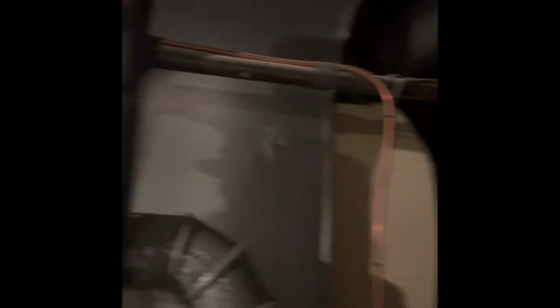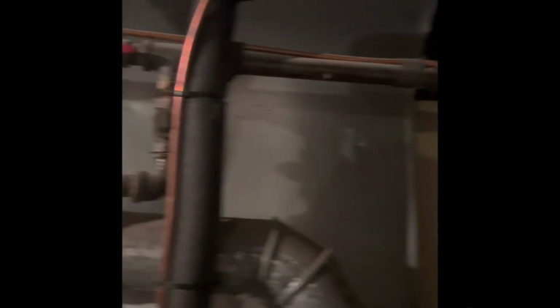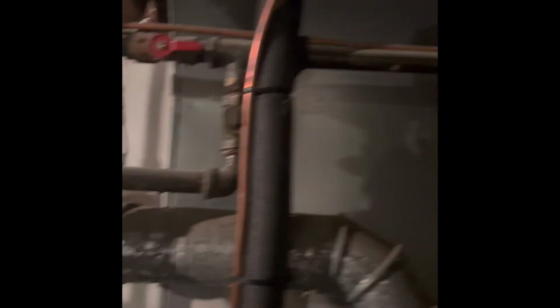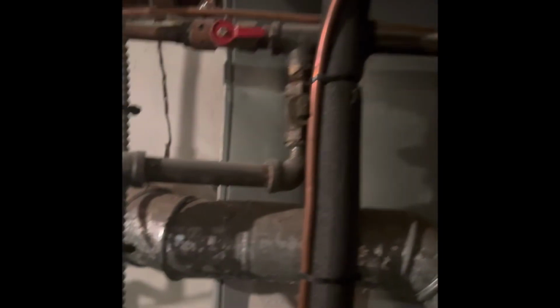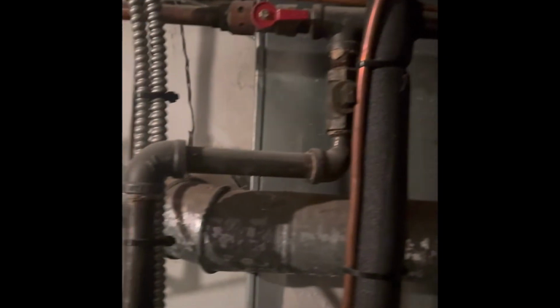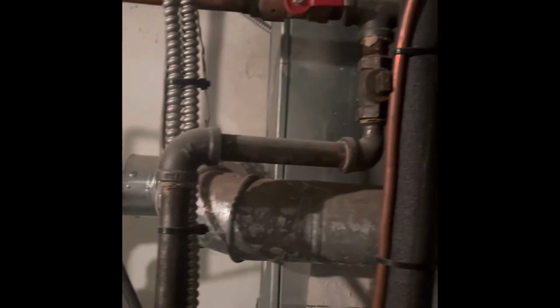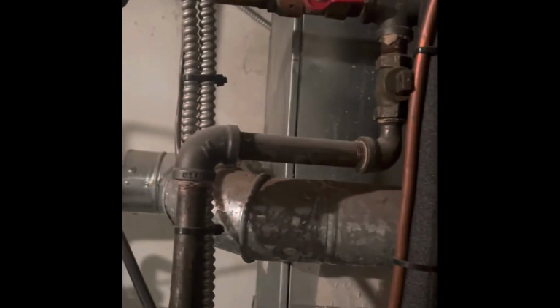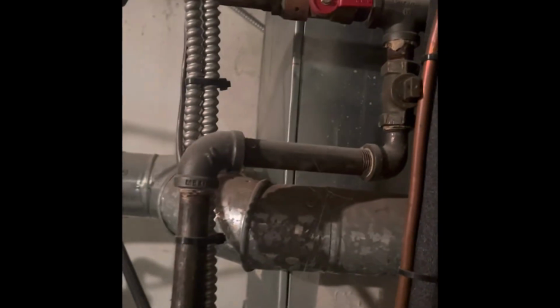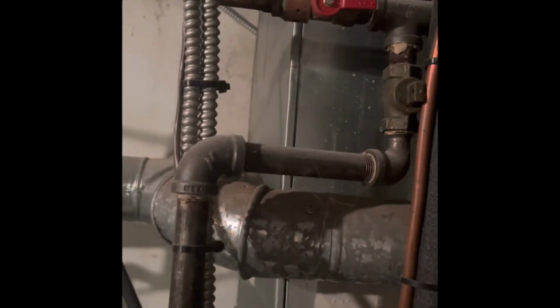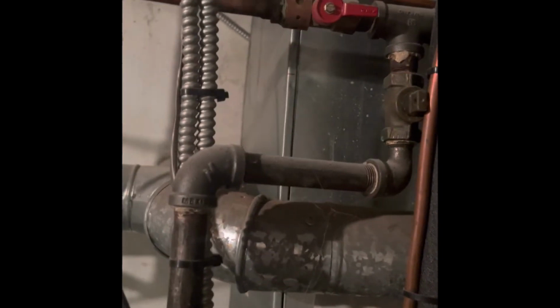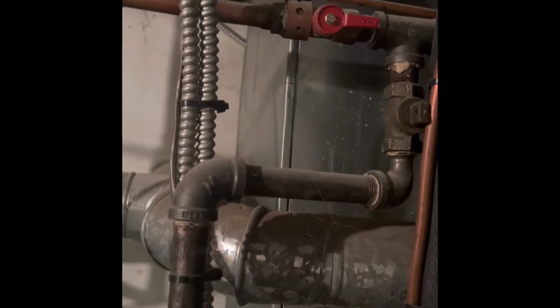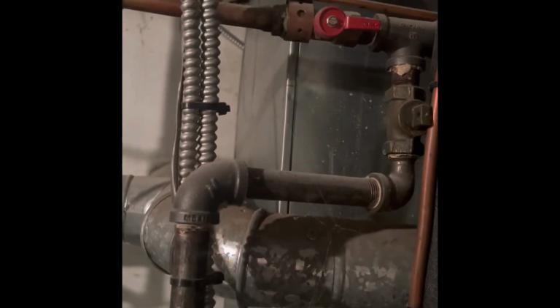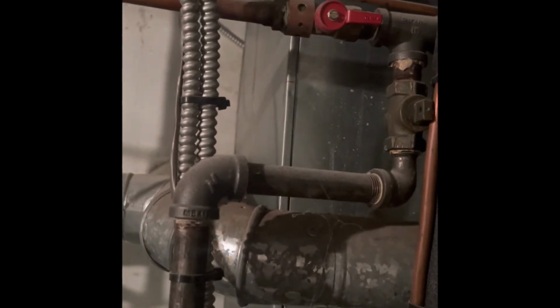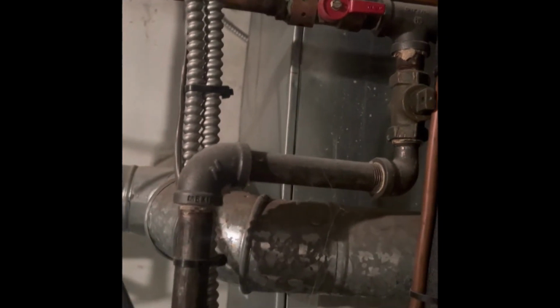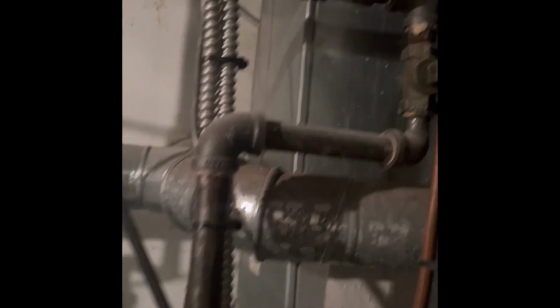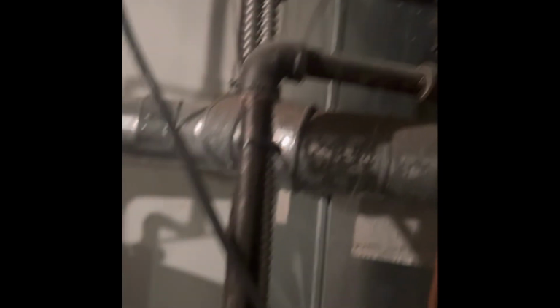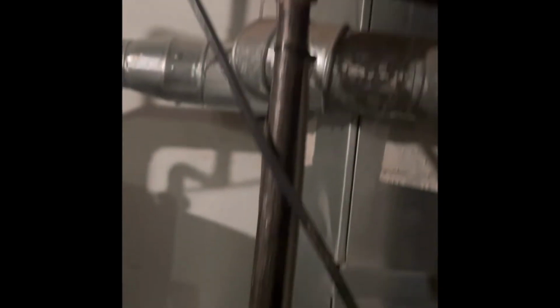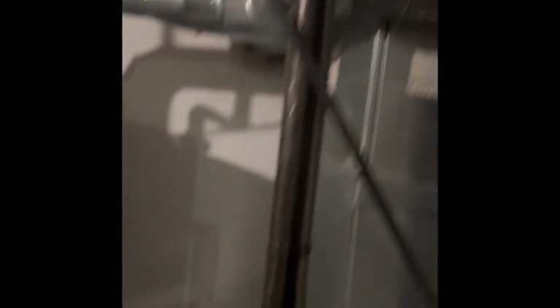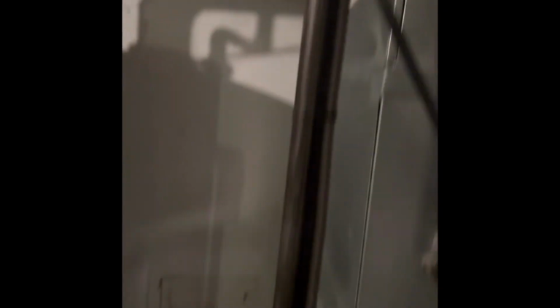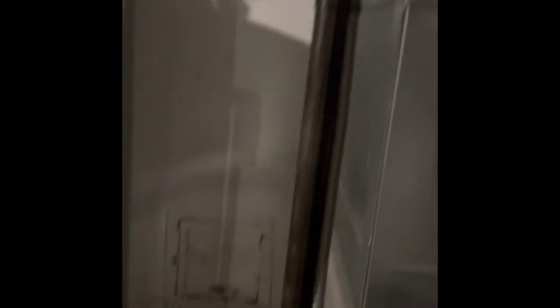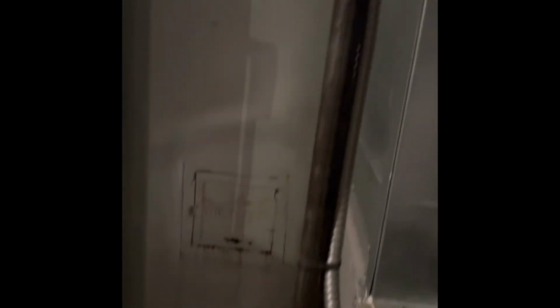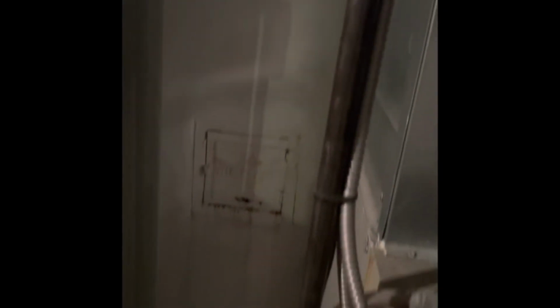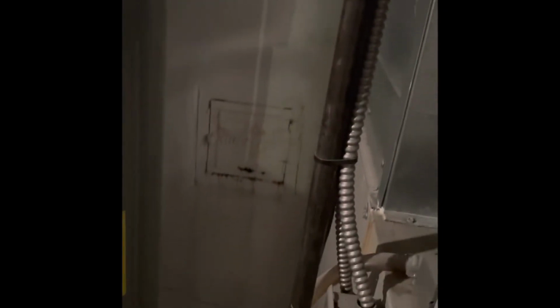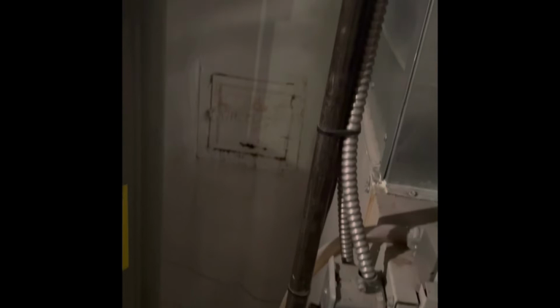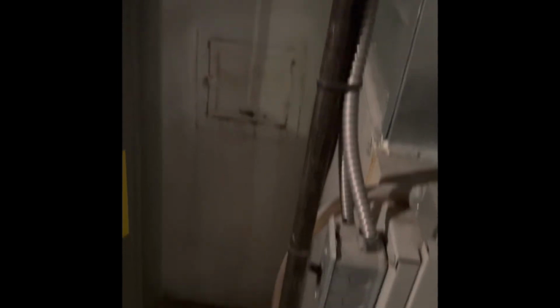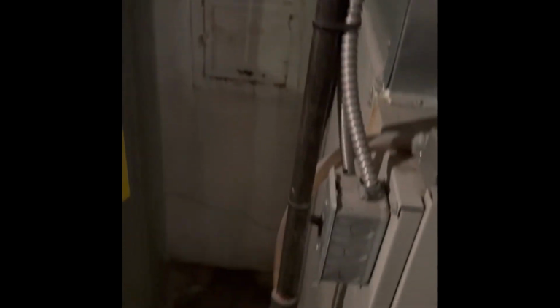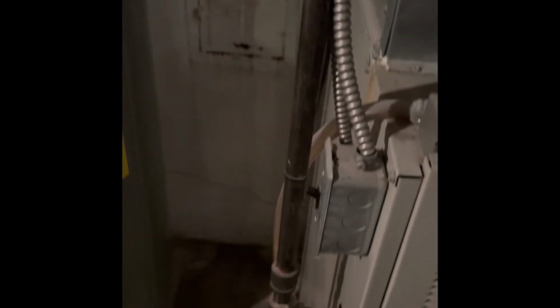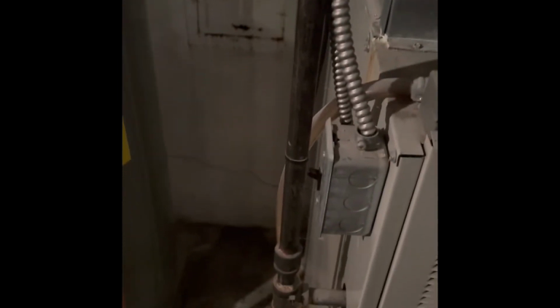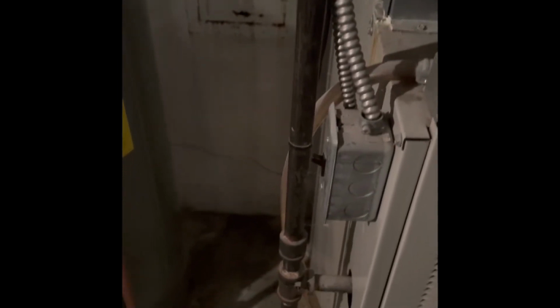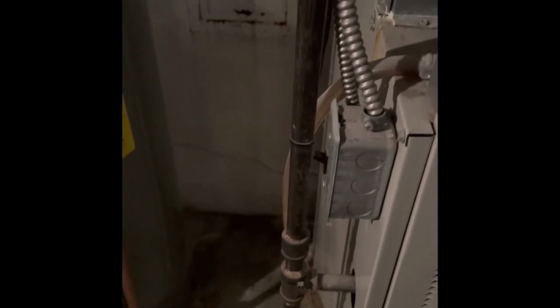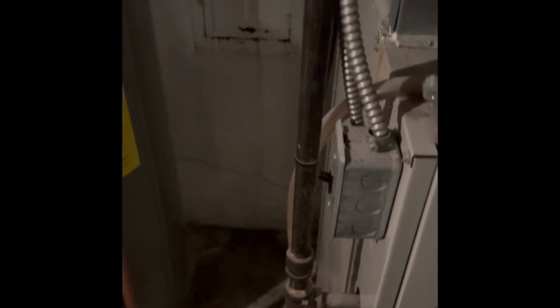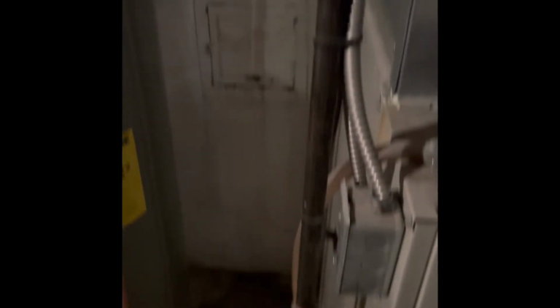Gas lines — we're going to do a new shutoff valve closer to the system, and a new union outside of the system.